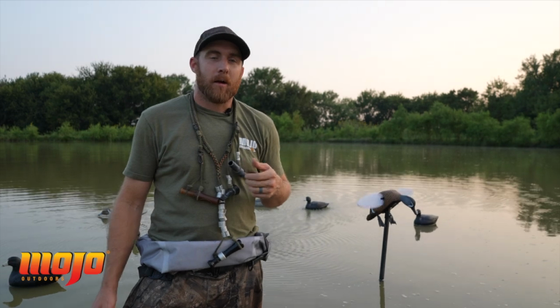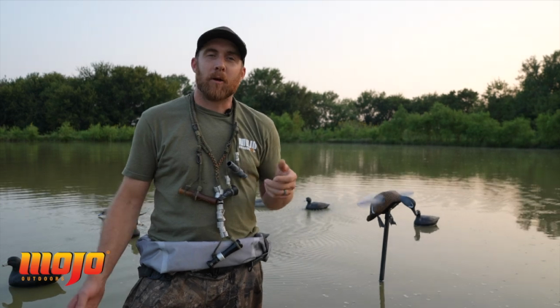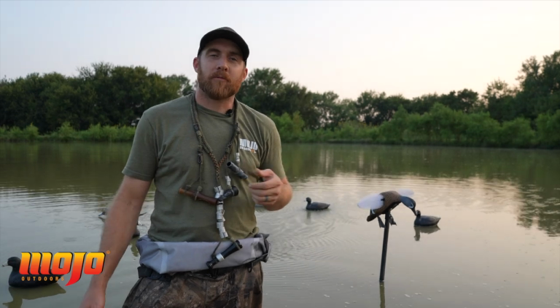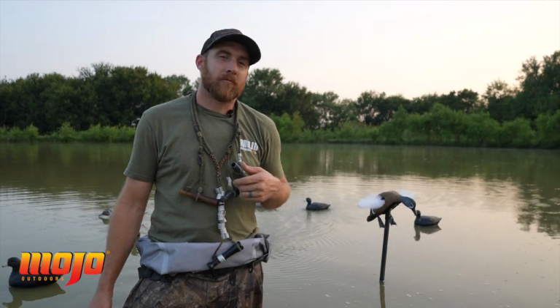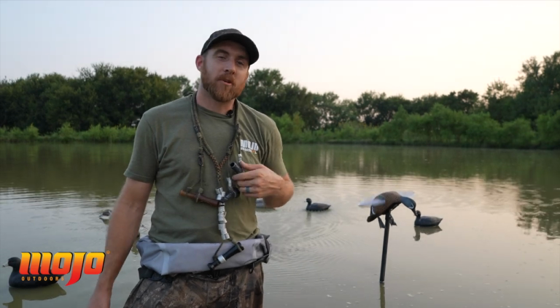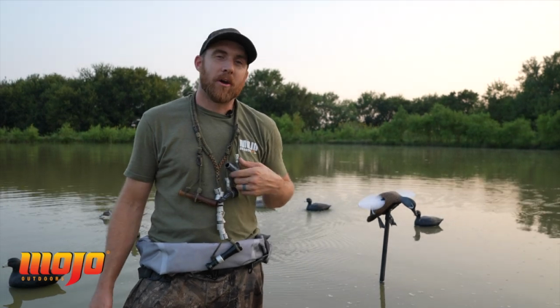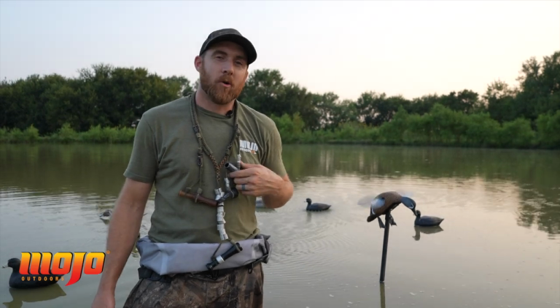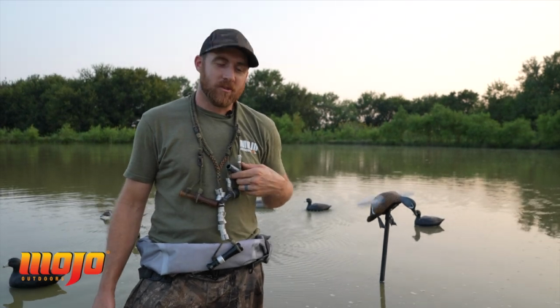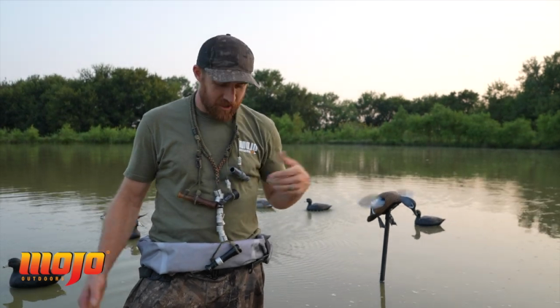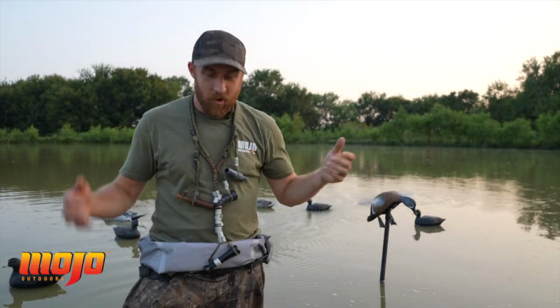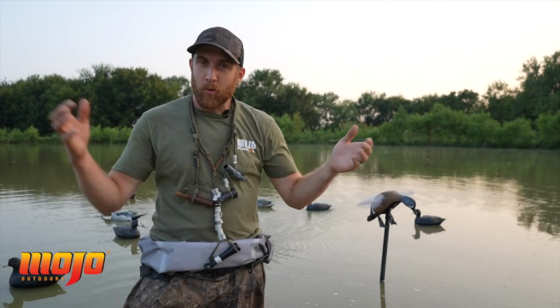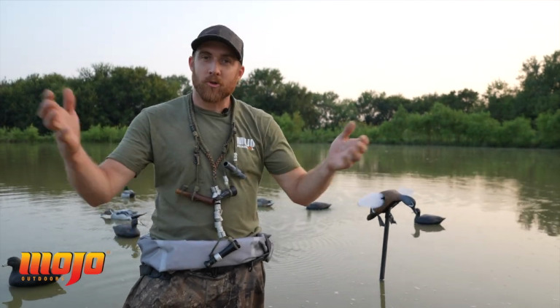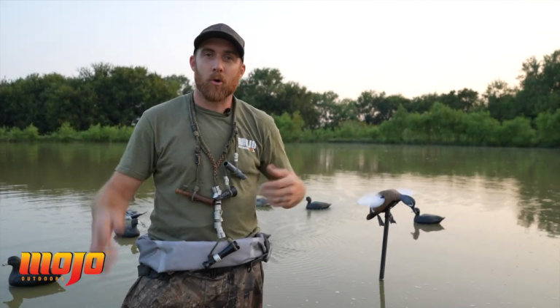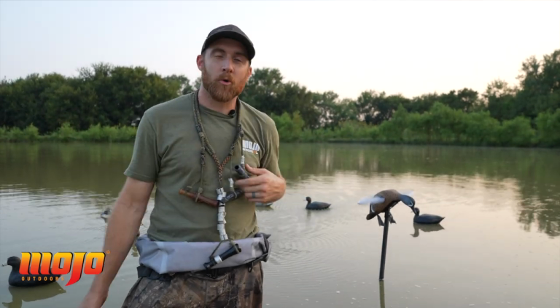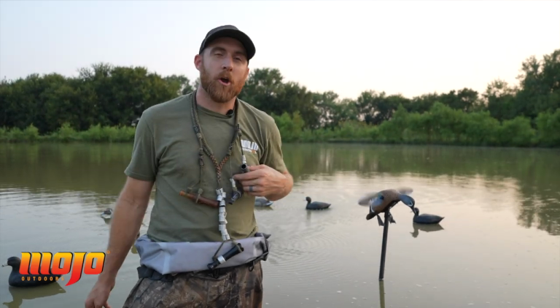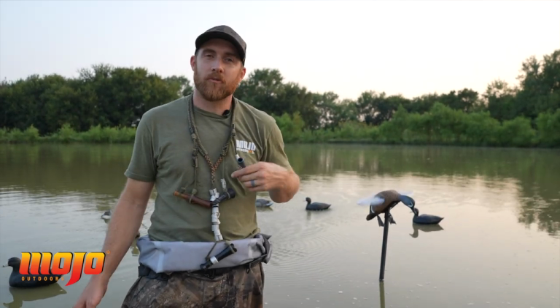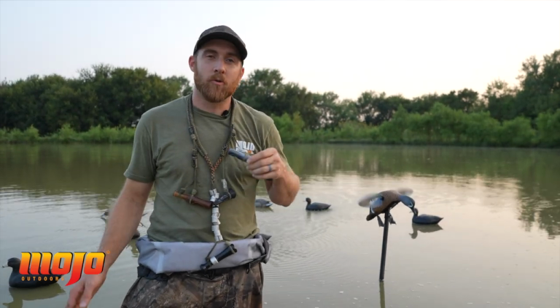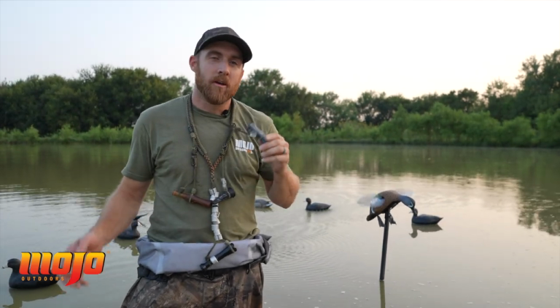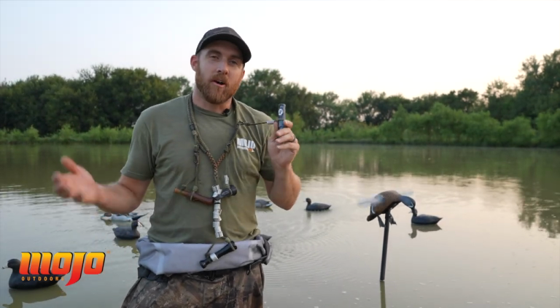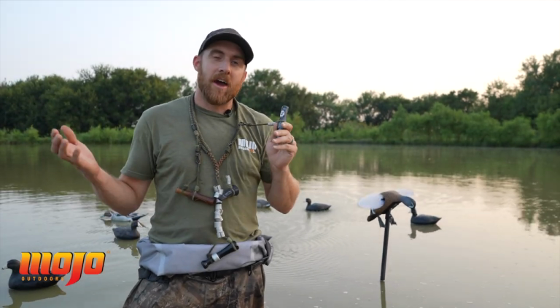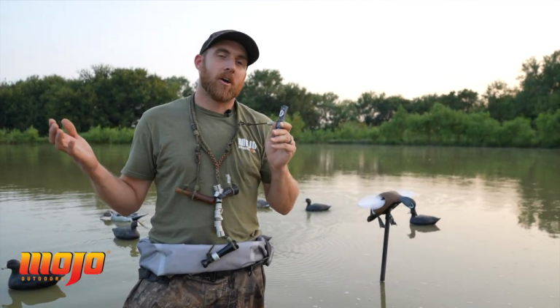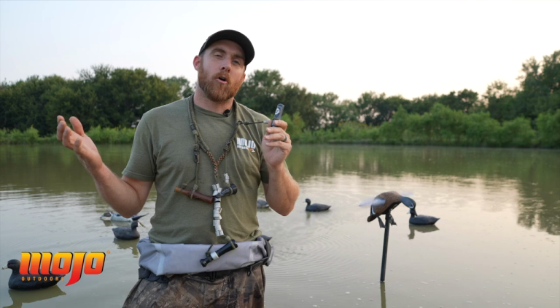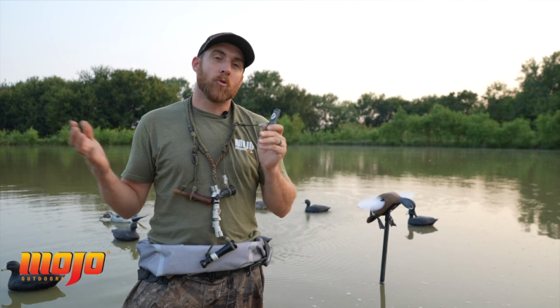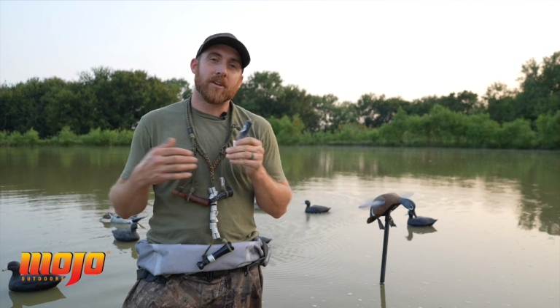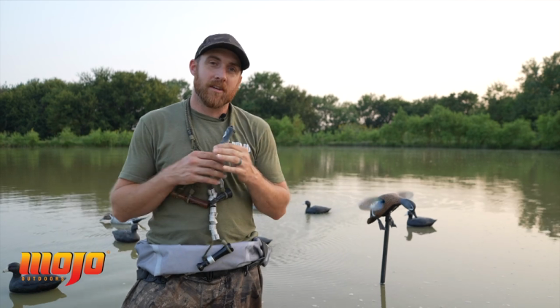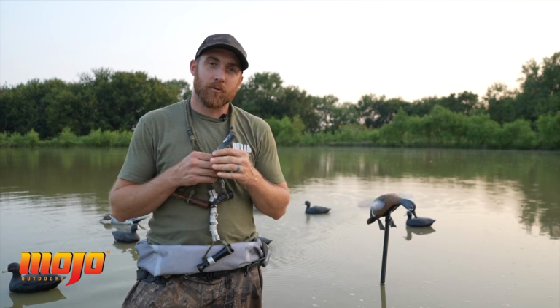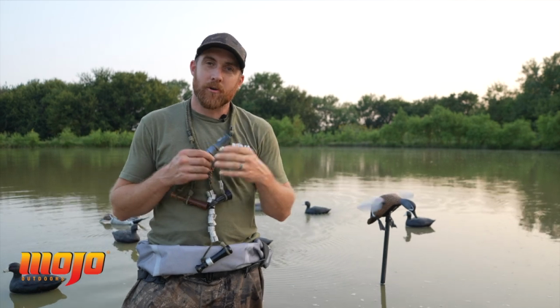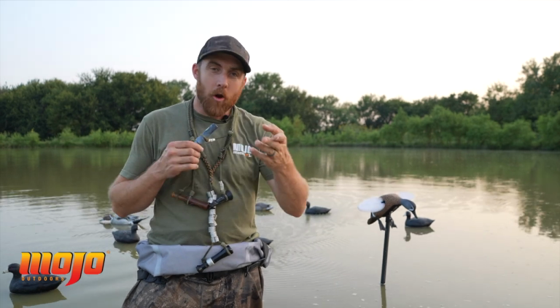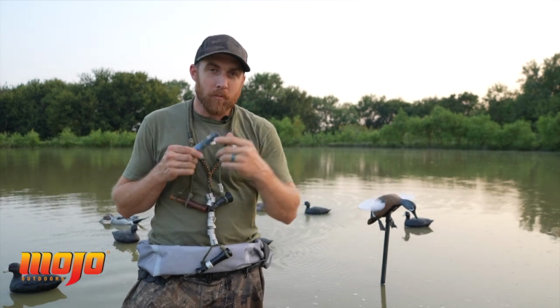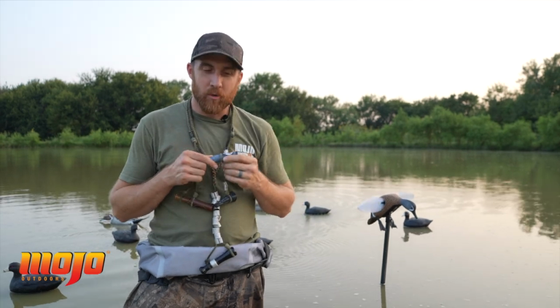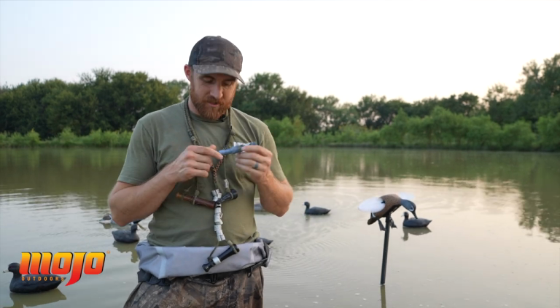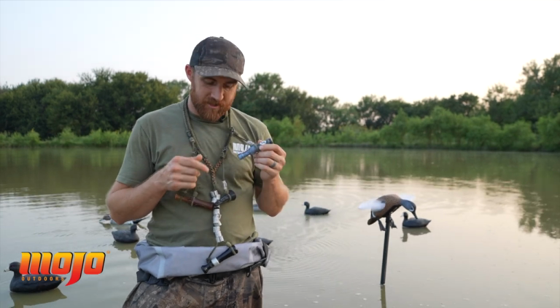I'm Kyle Barefield from Mojo Outdoors, and I'm just going to give you a real short, quick overview of how to call blue-winged teal during the early blue-wing season.